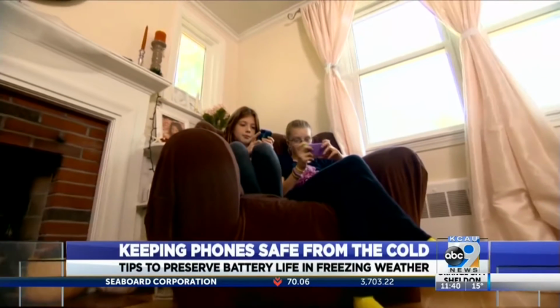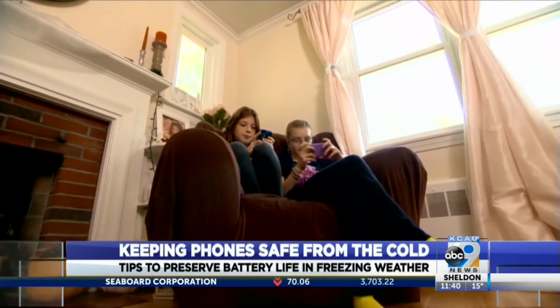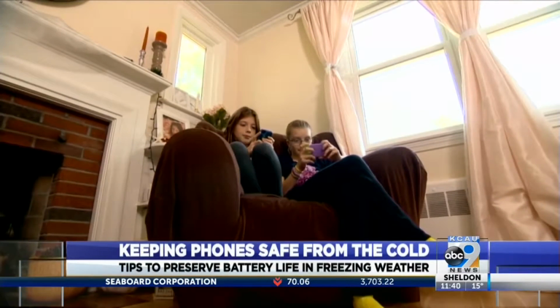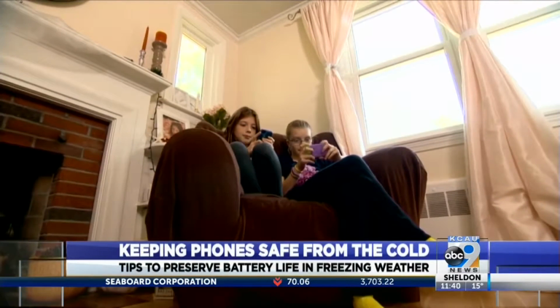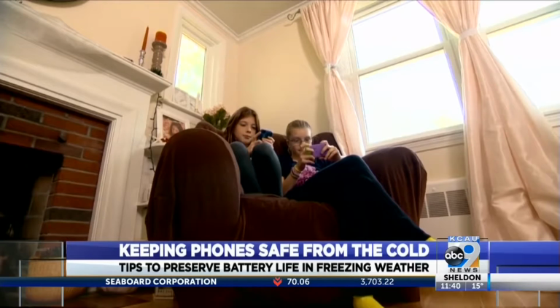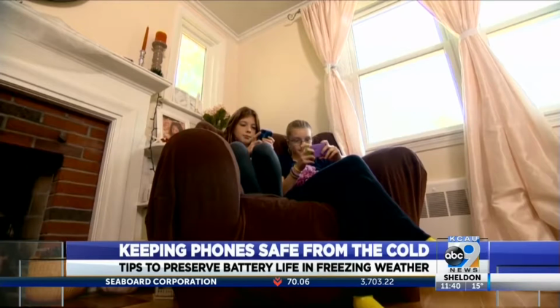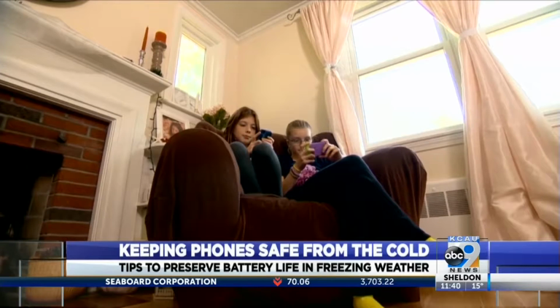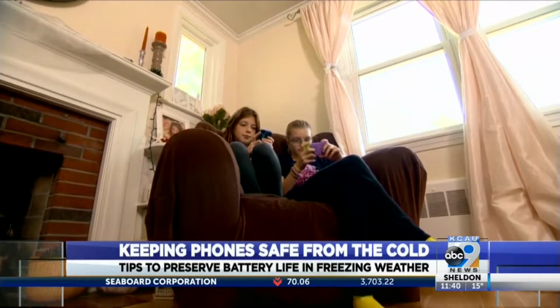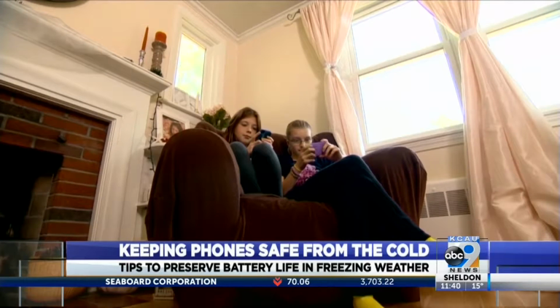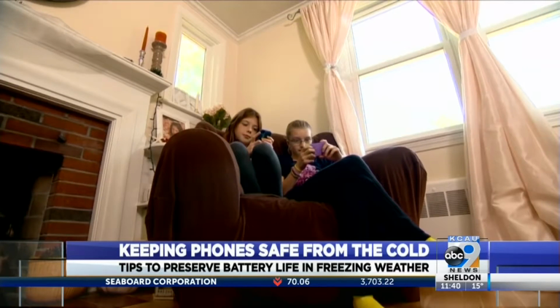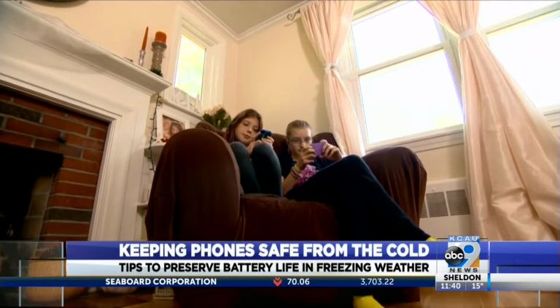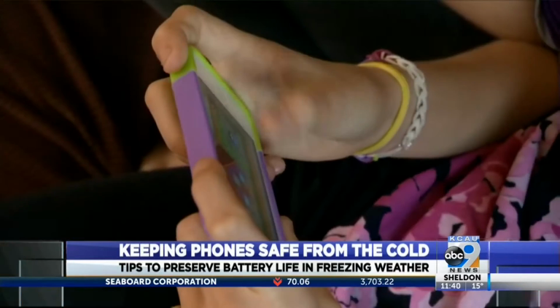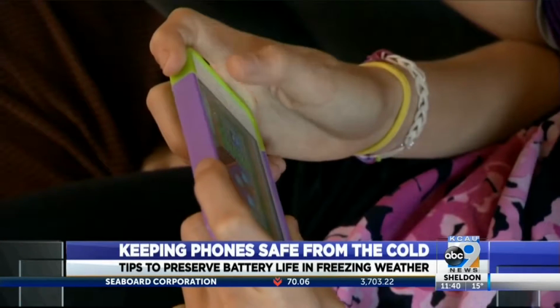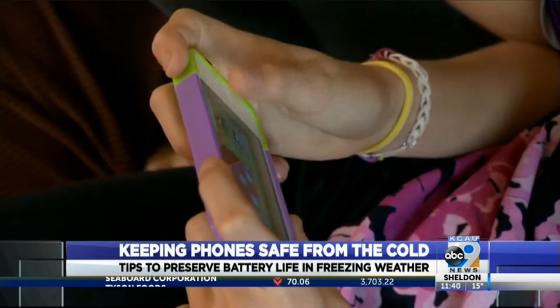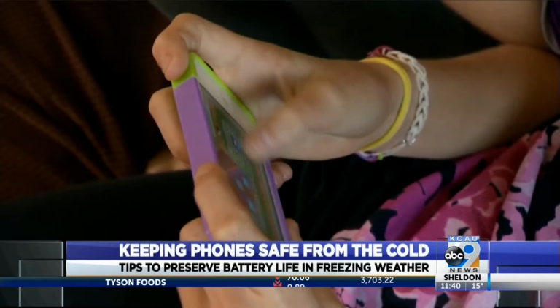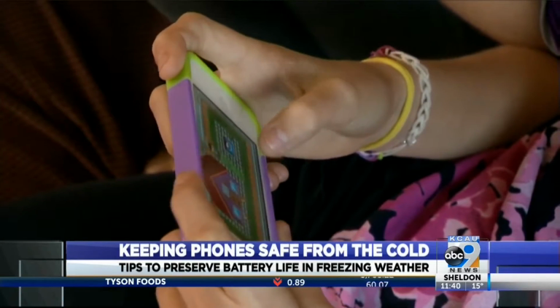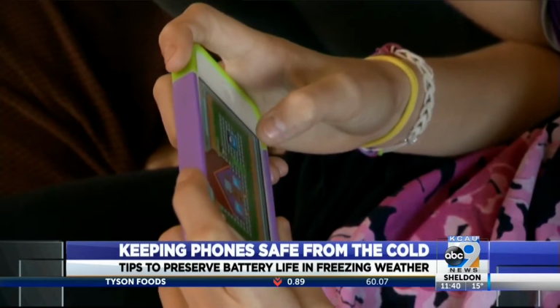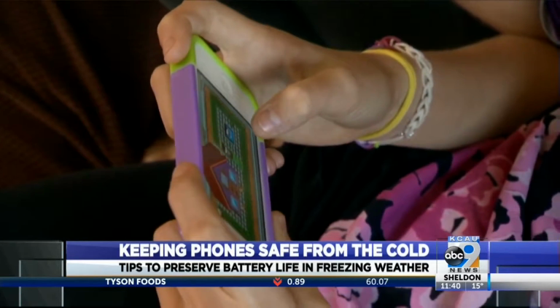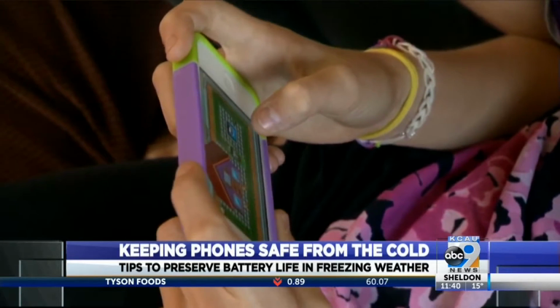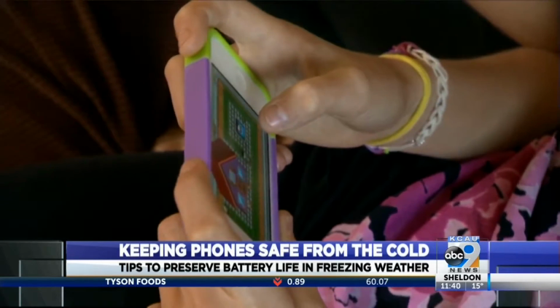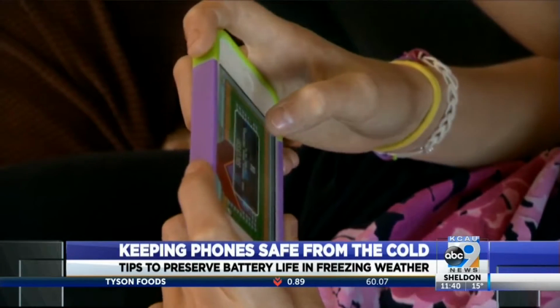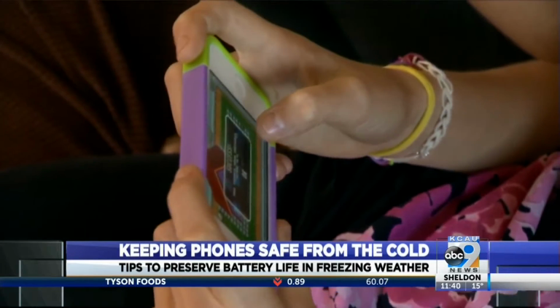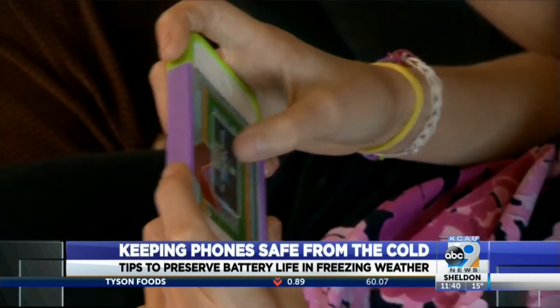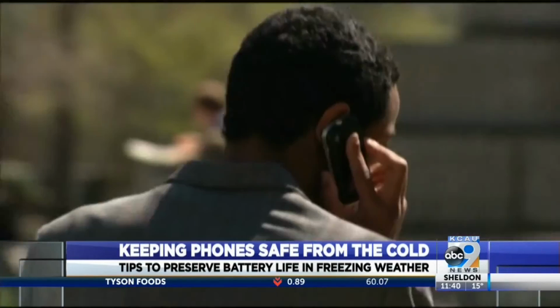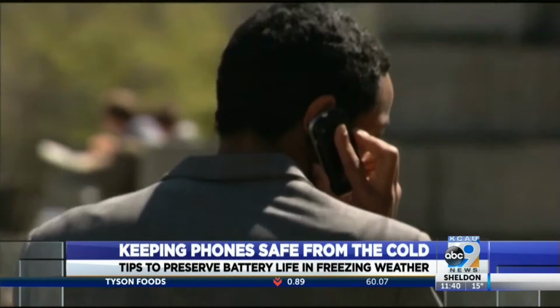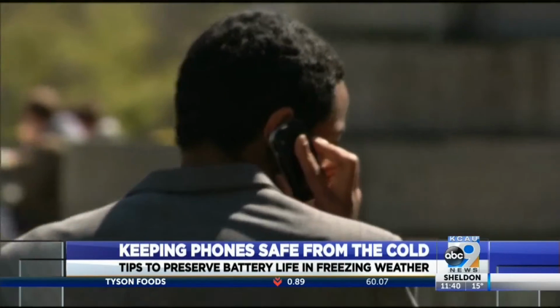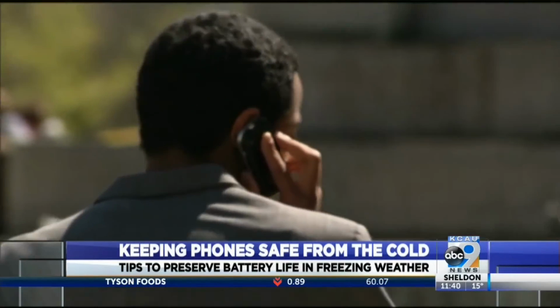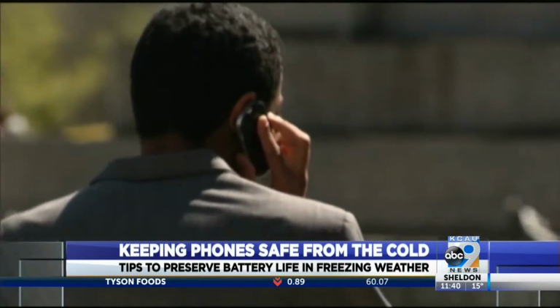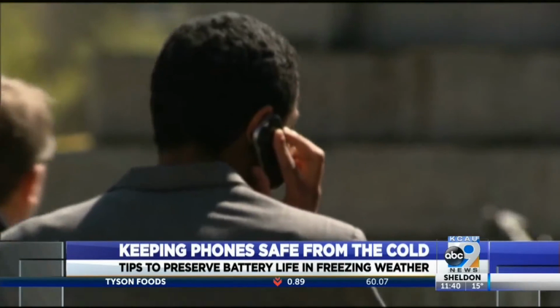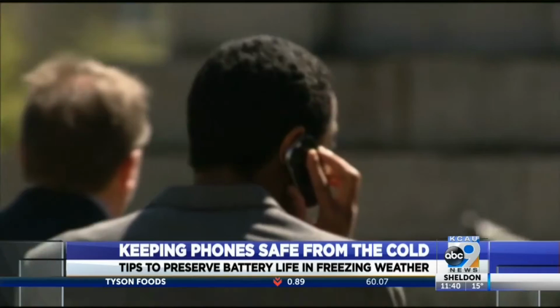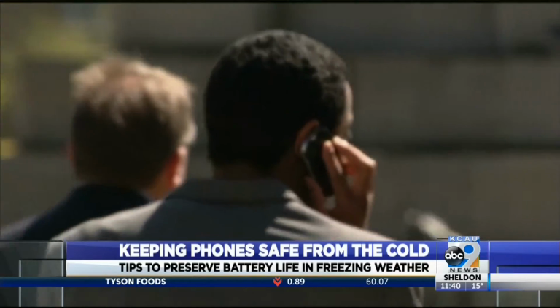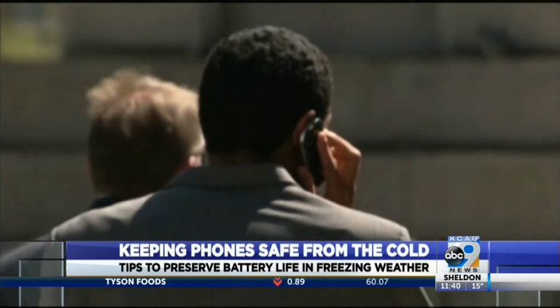Keep it in your pocket or bag if you're heading outside. The minute you take your phone outside in bitter cold, the battery starts to drain.